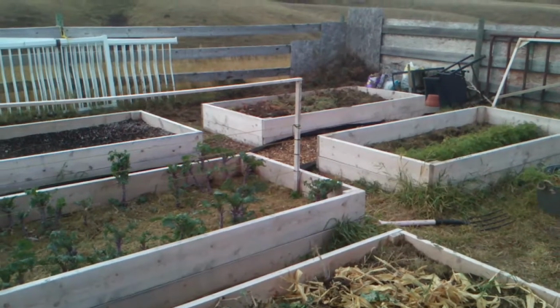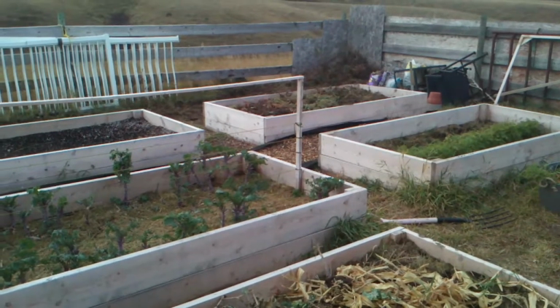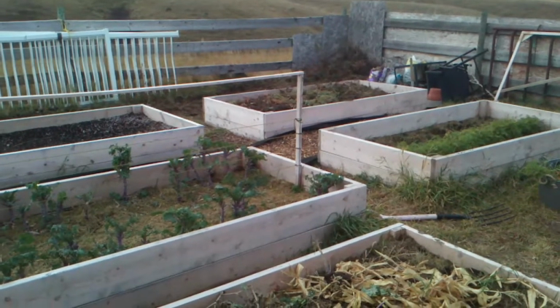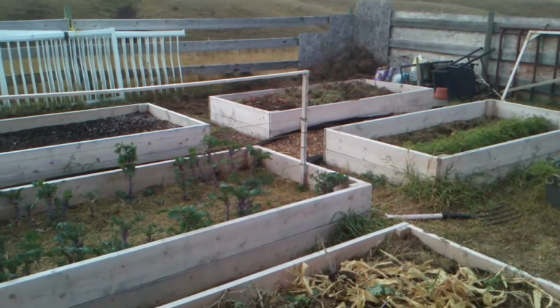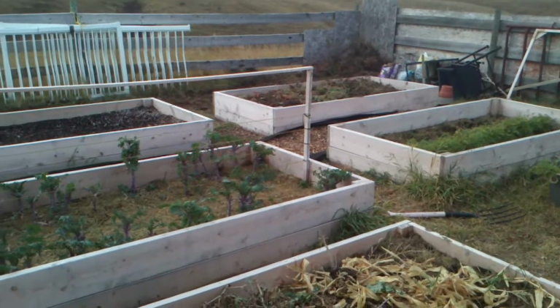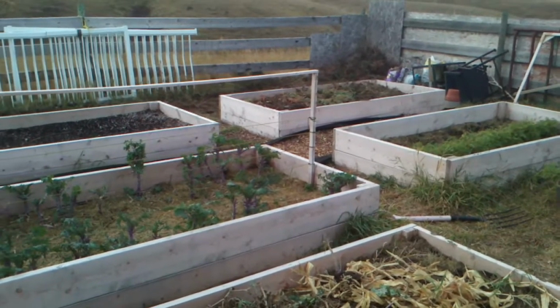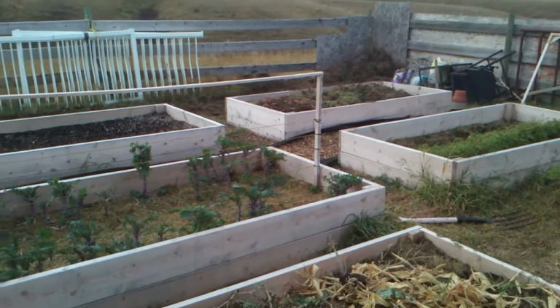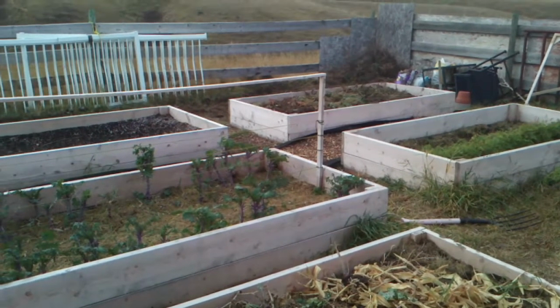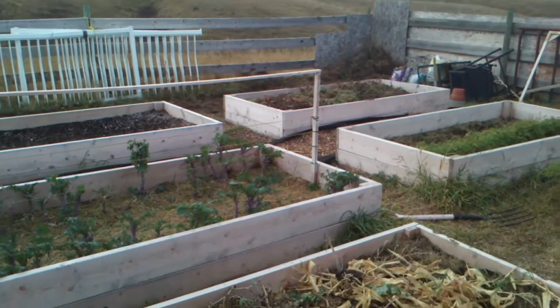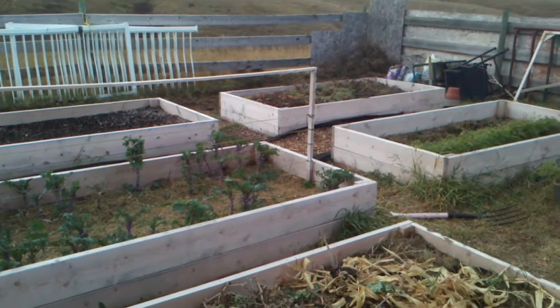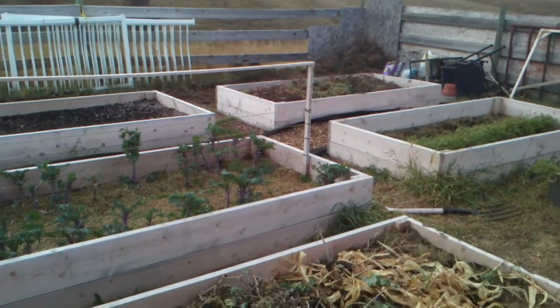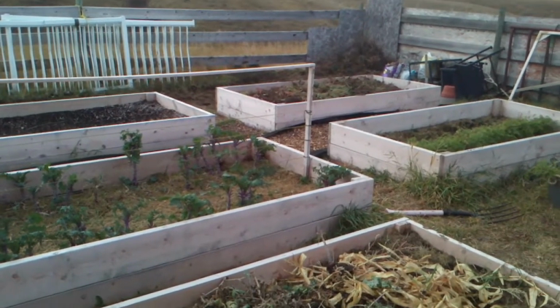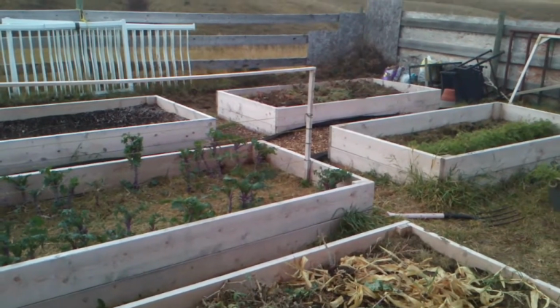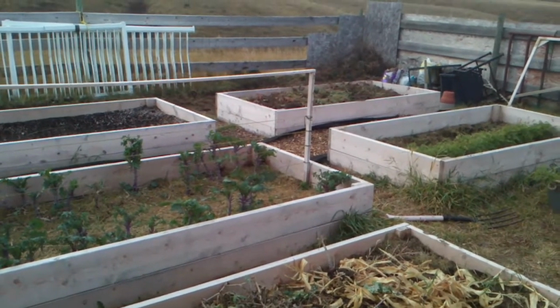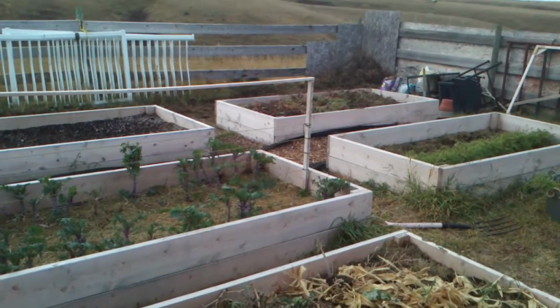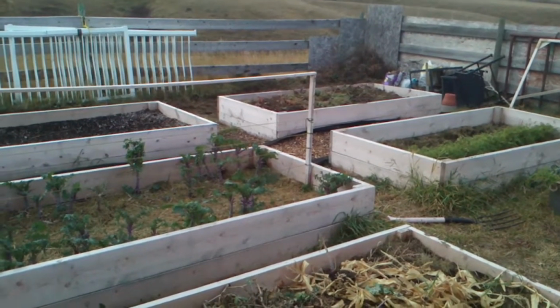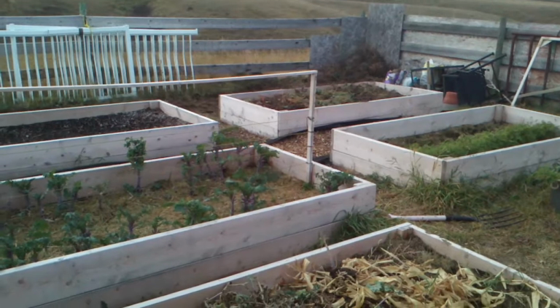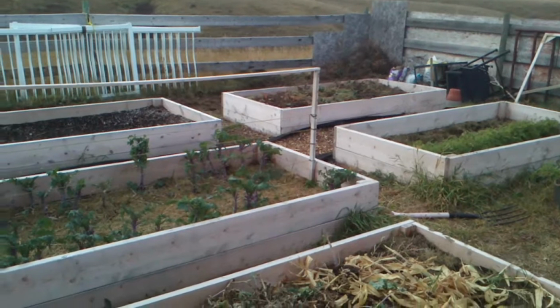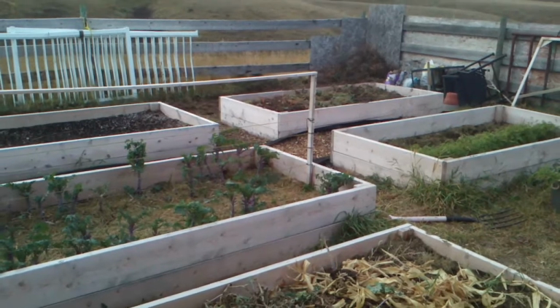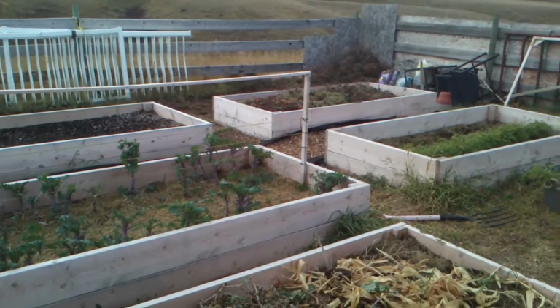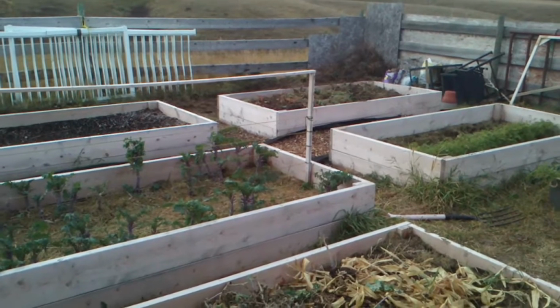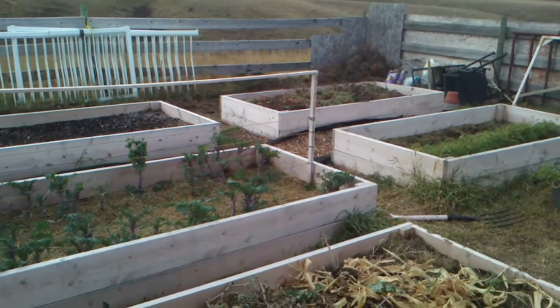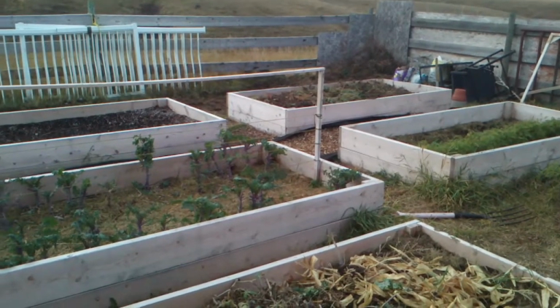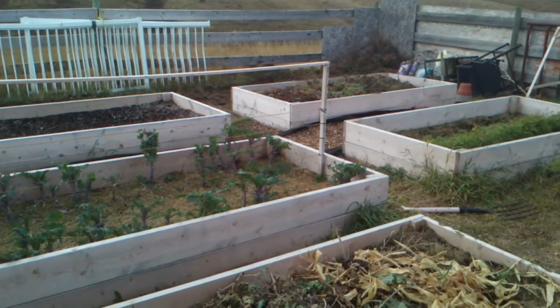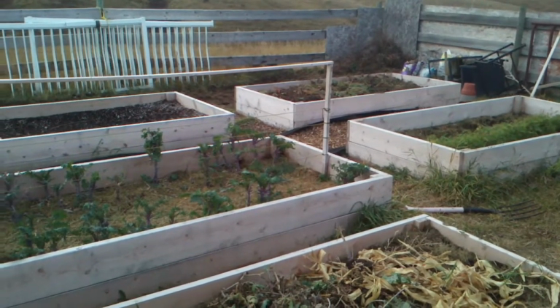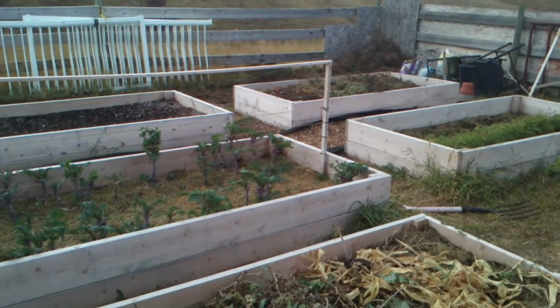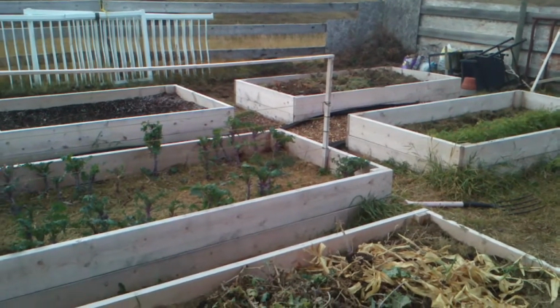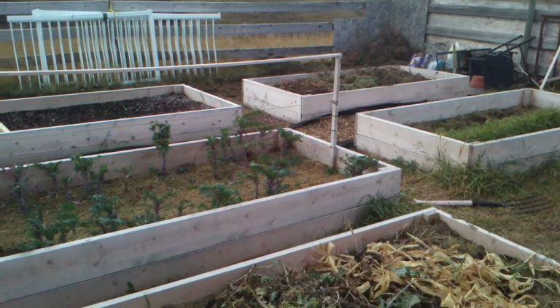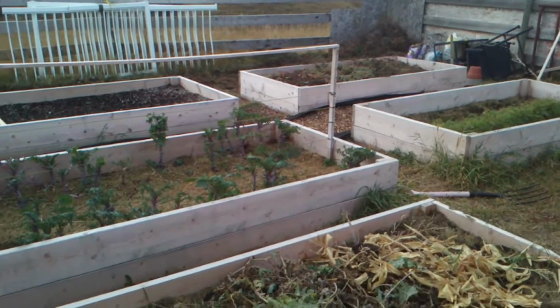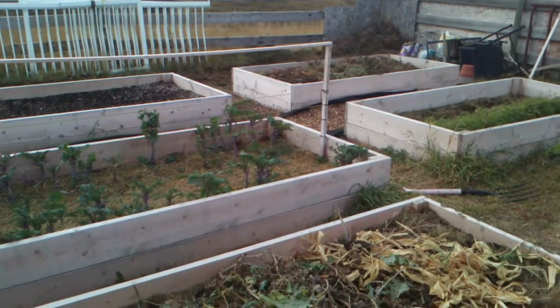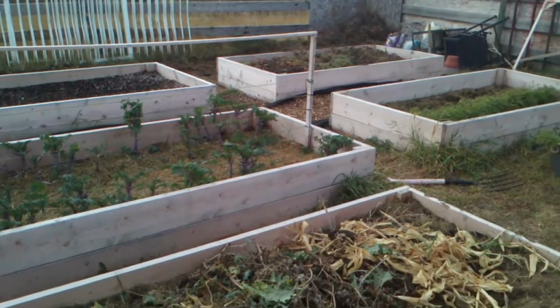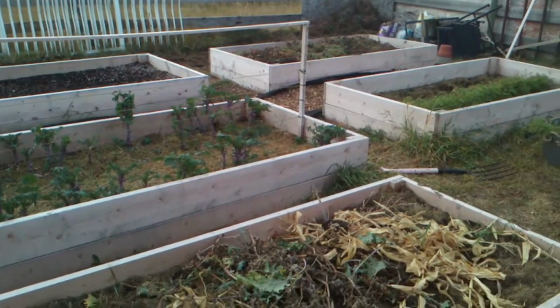Hi everyone, I'm Tom. Welcome to my garden out at my parents' acreage.